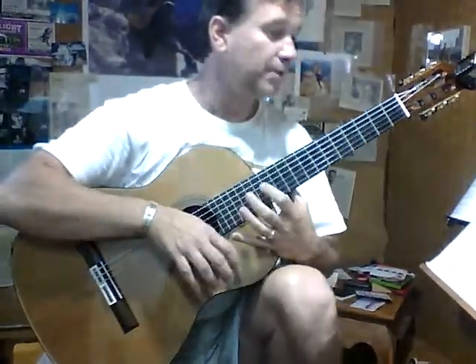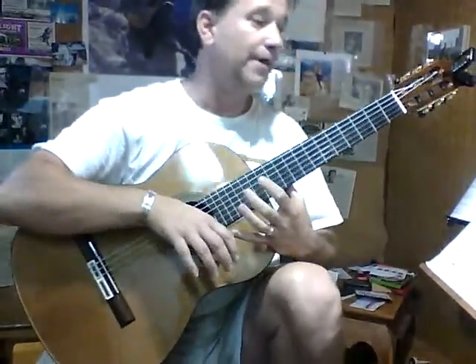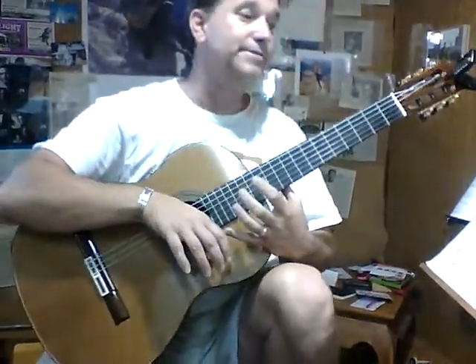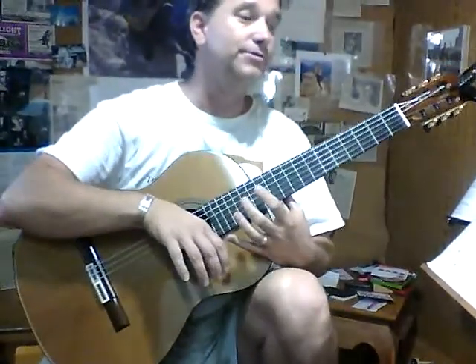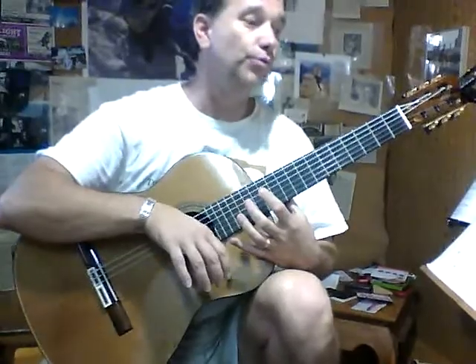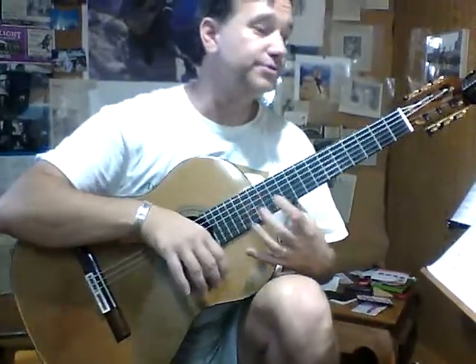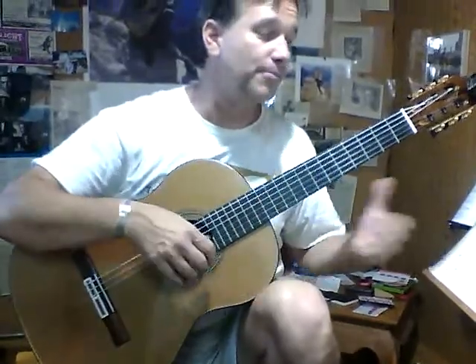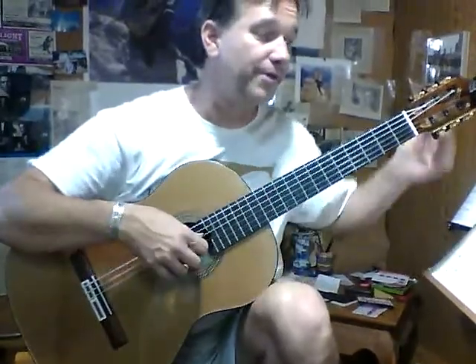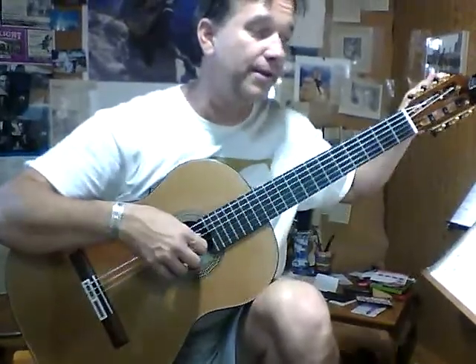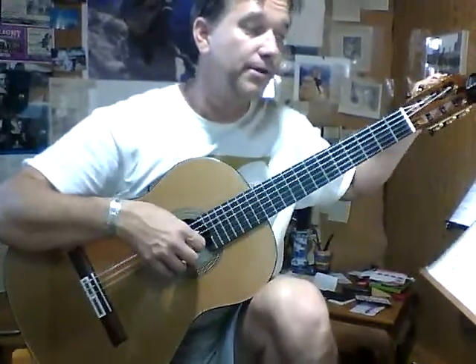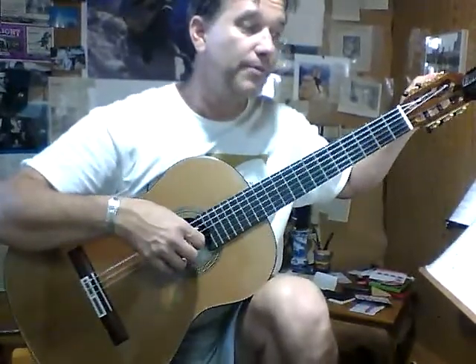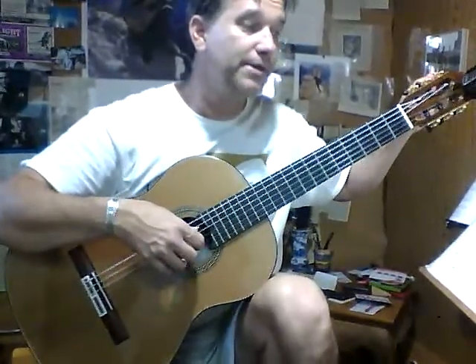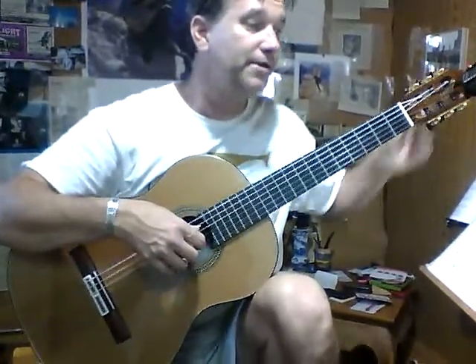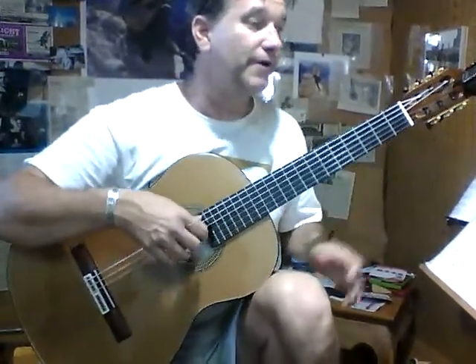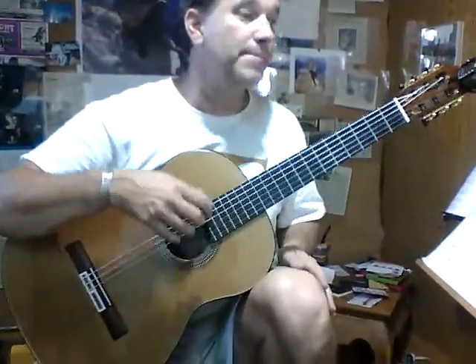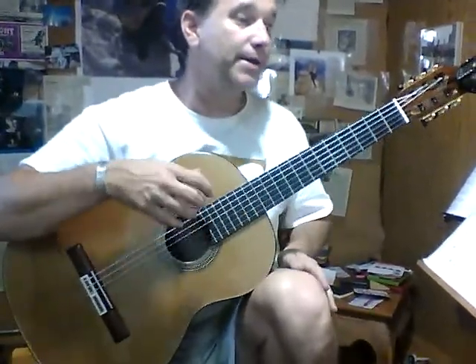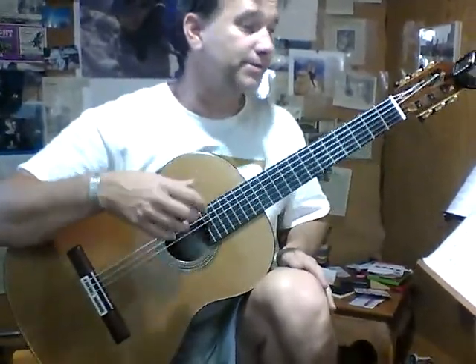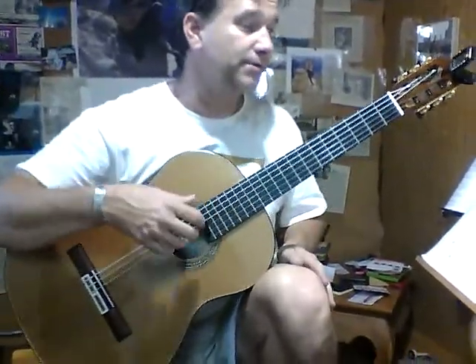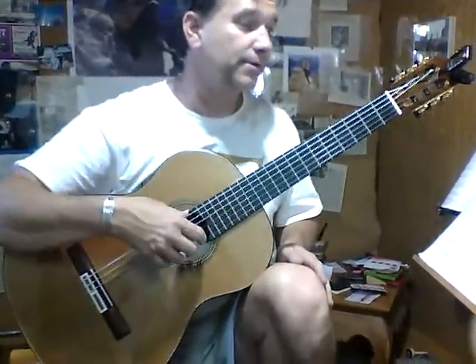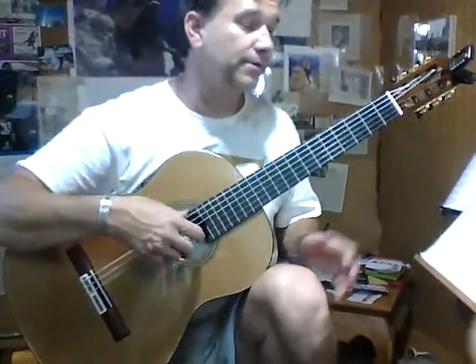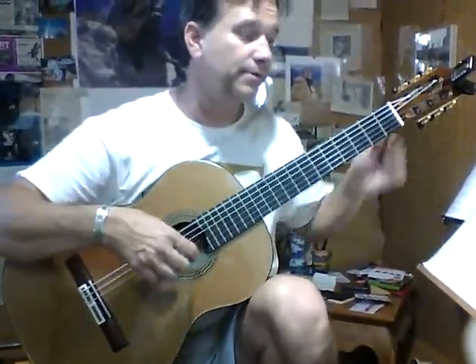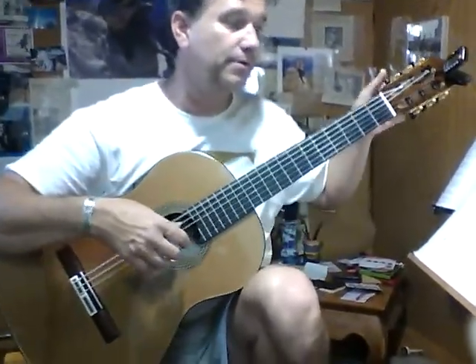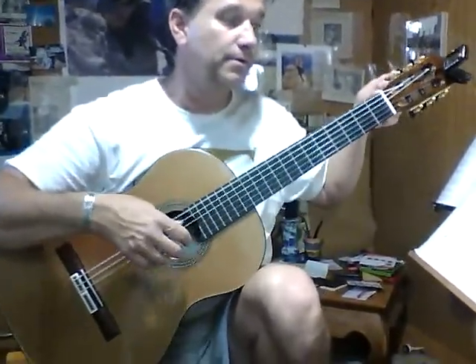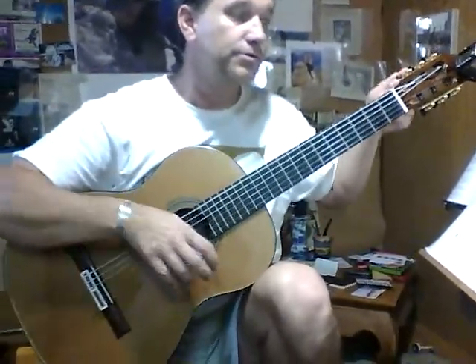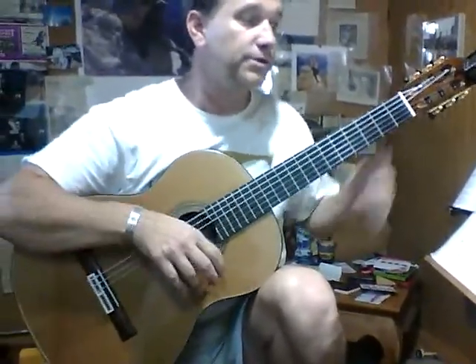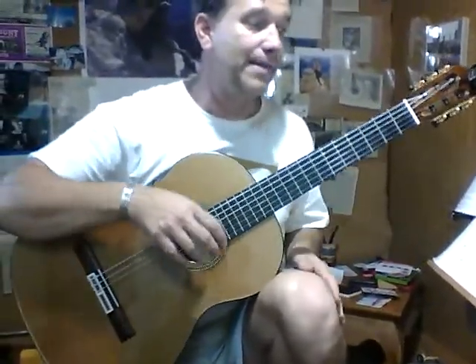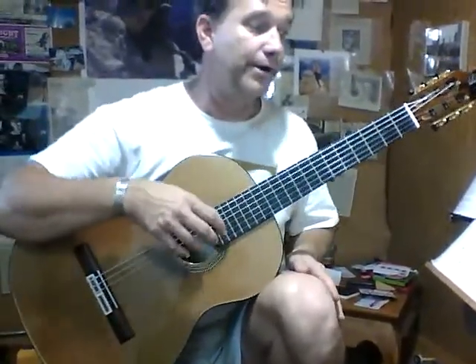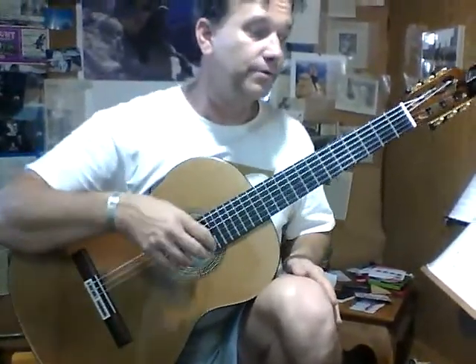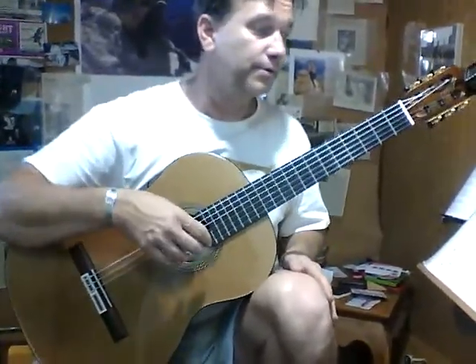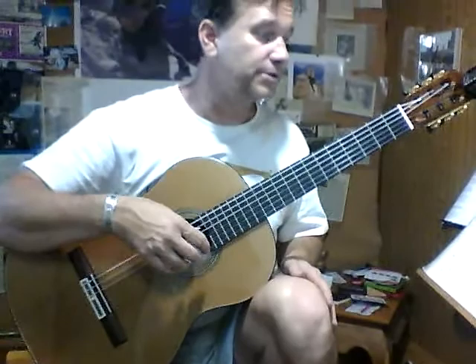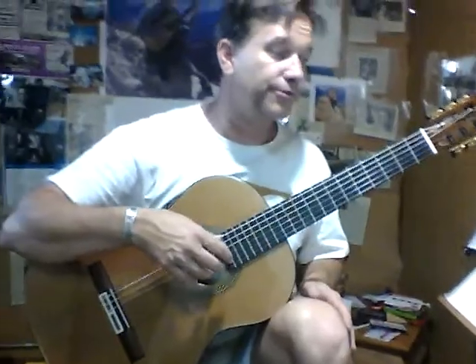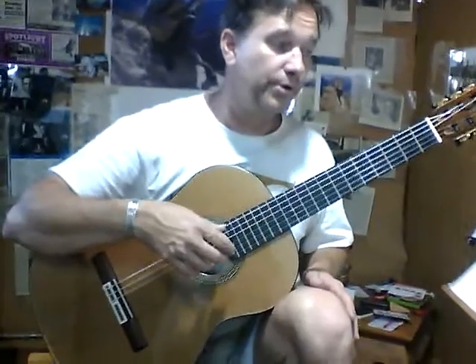Now the third tune — we'll stop with that. The beginning of Marietta, so it's in A minor, it's in three.